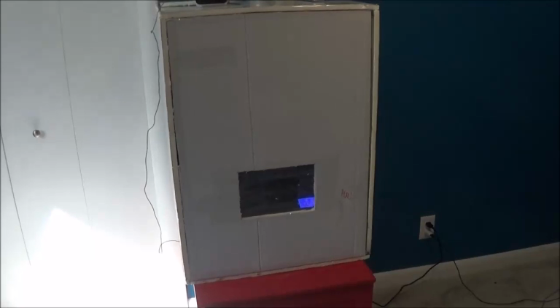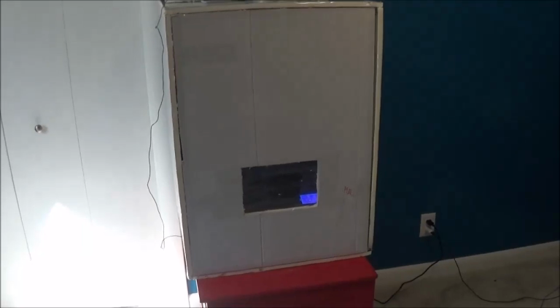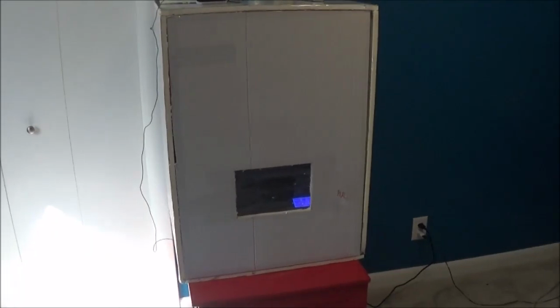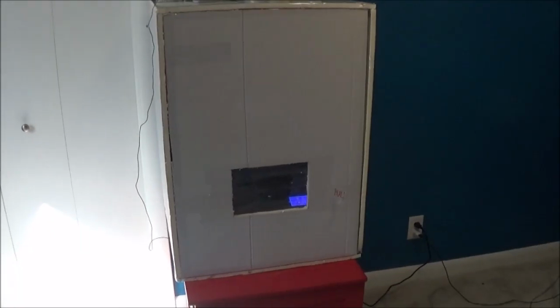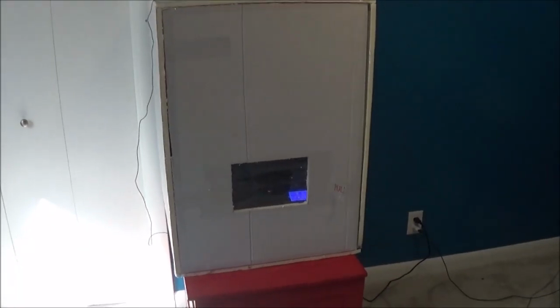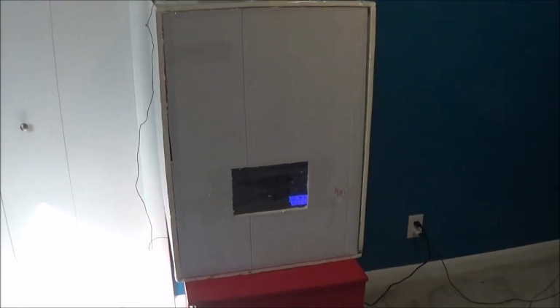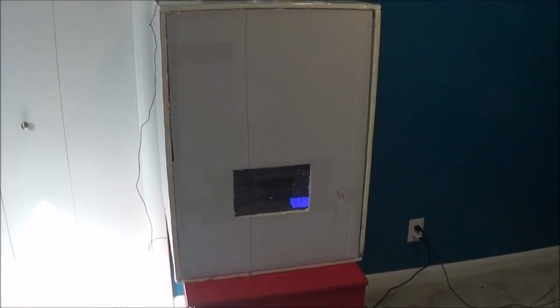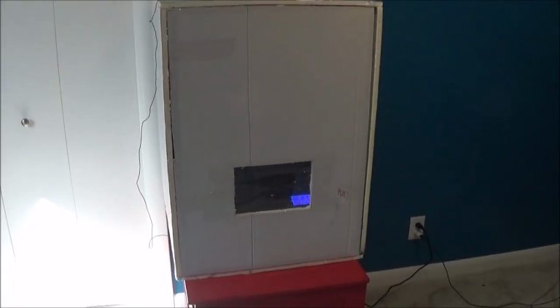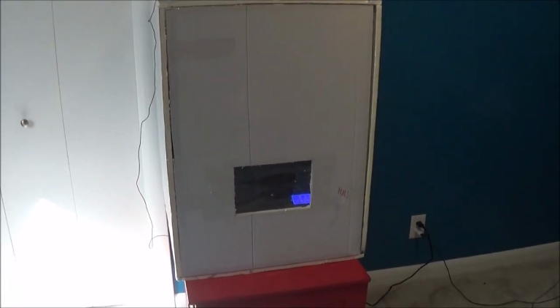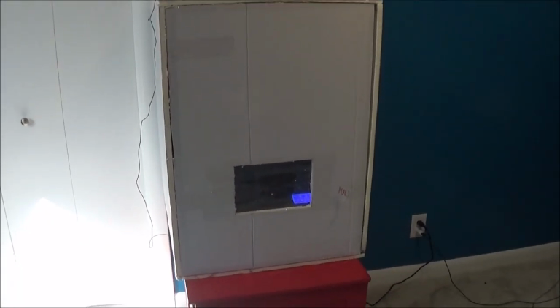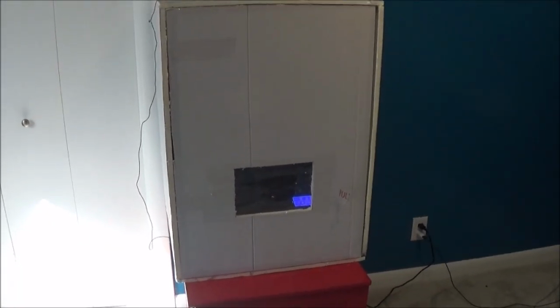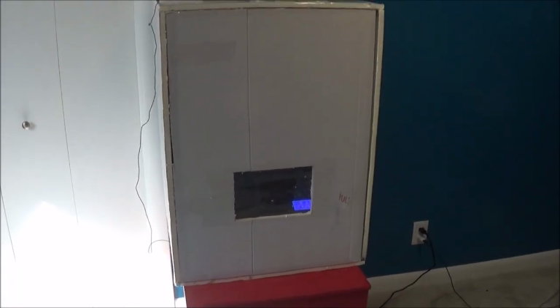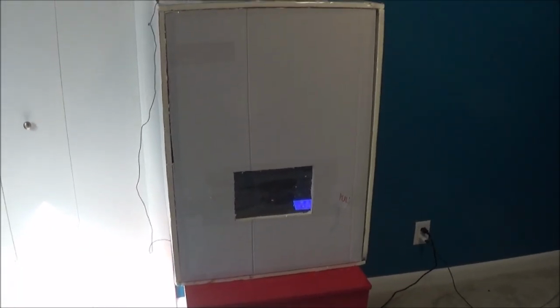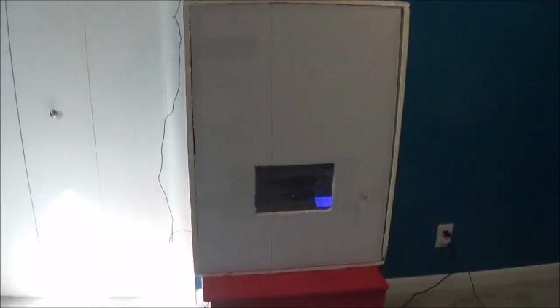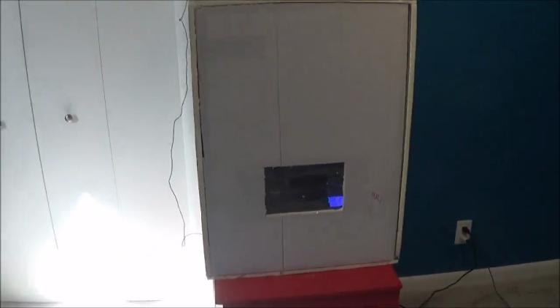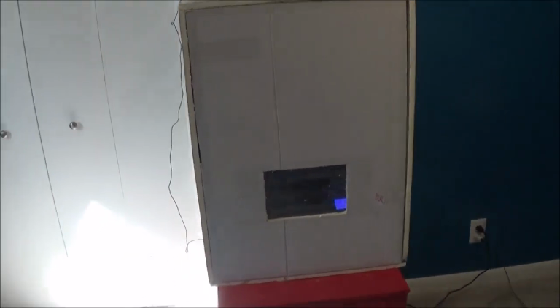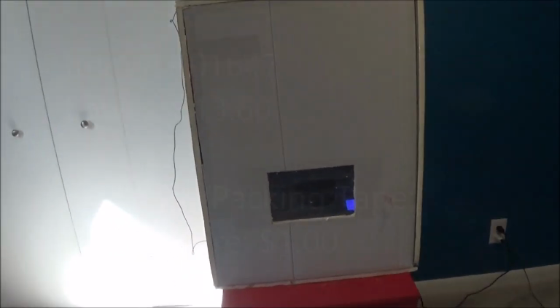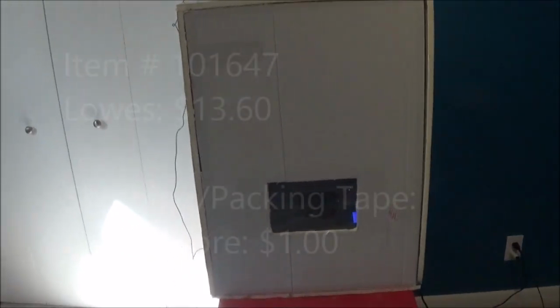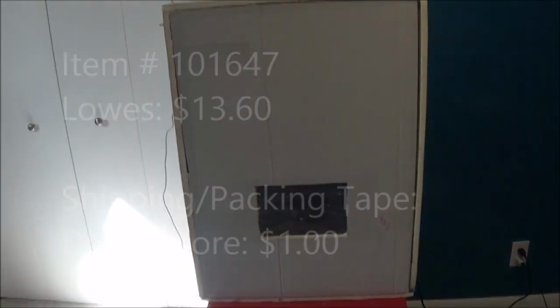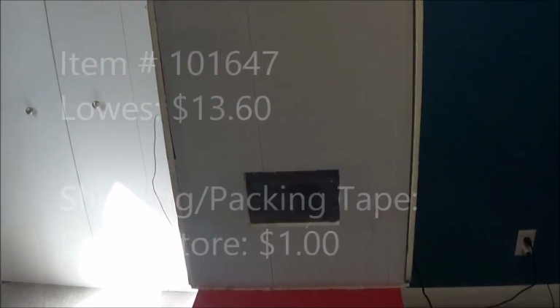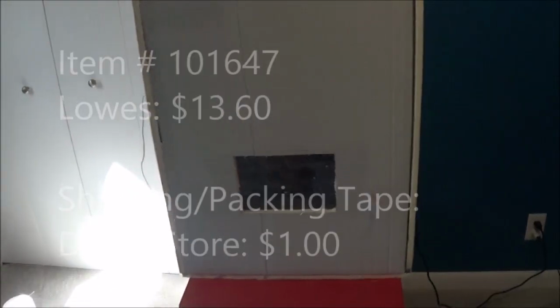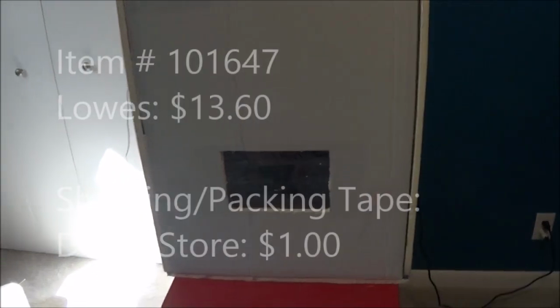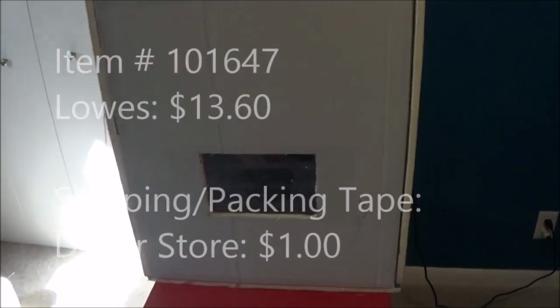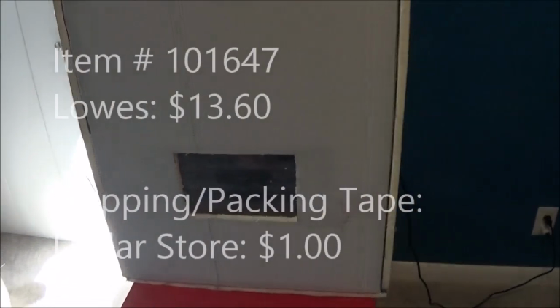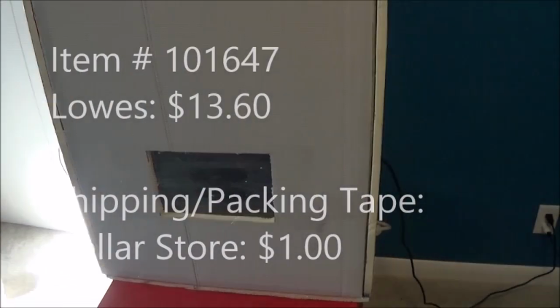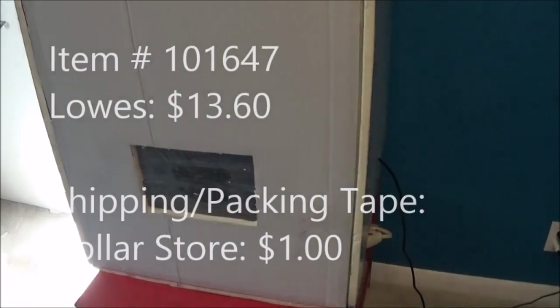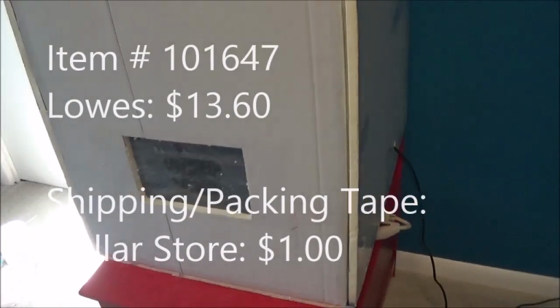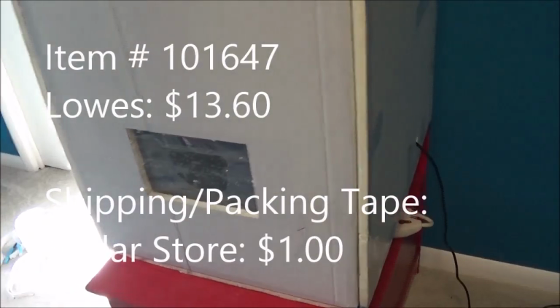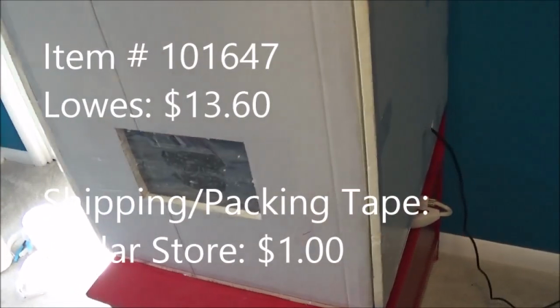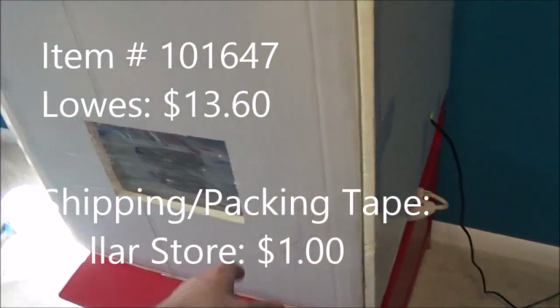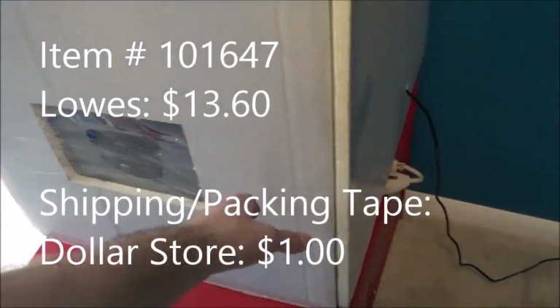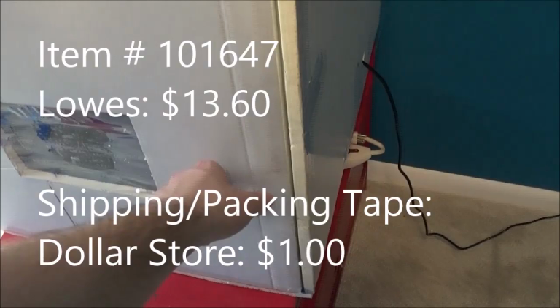Hey there YouTube. Today I'm going to show you how to make an enclosure for your Ender 3 for $15.